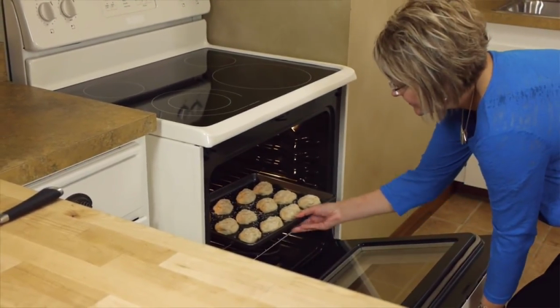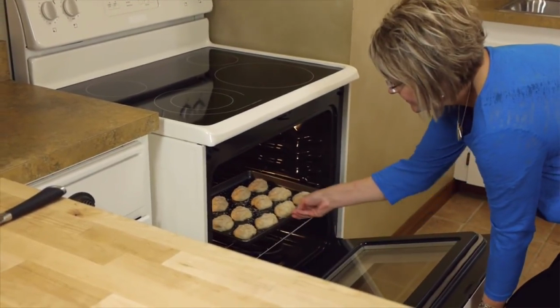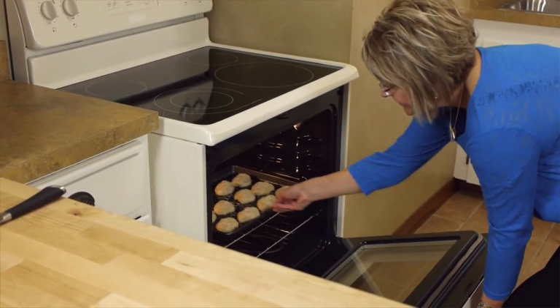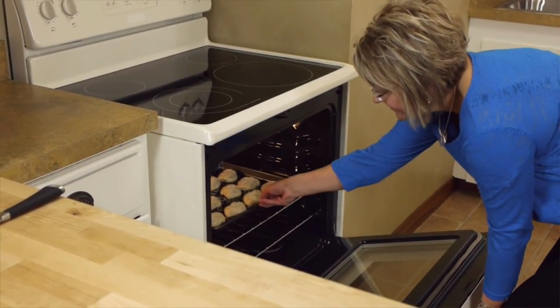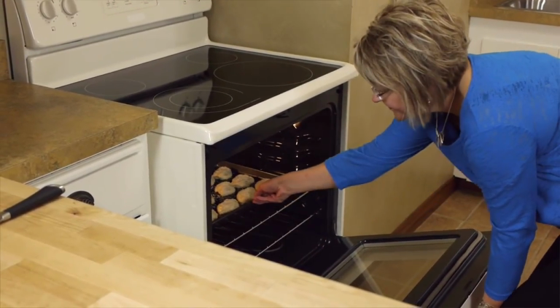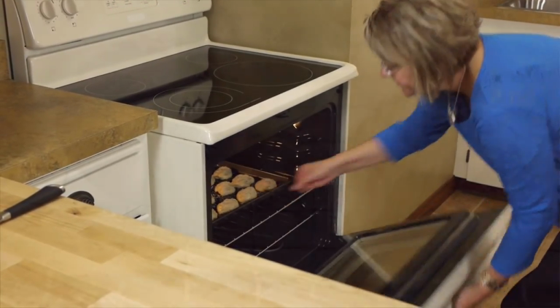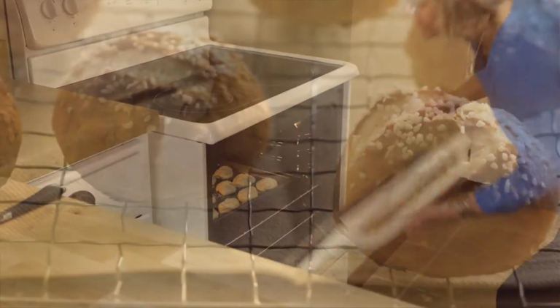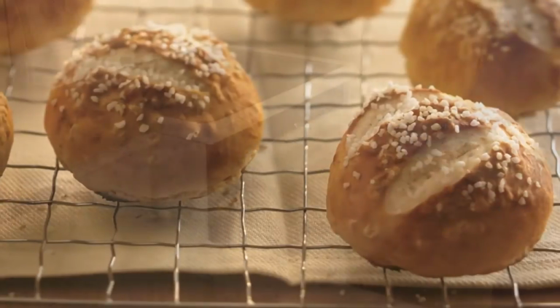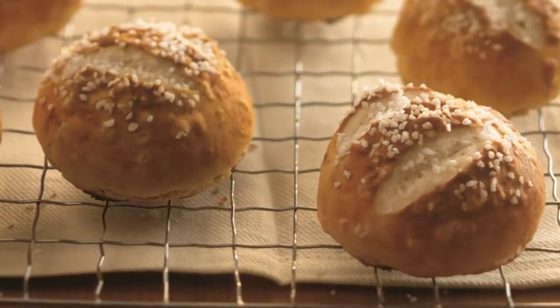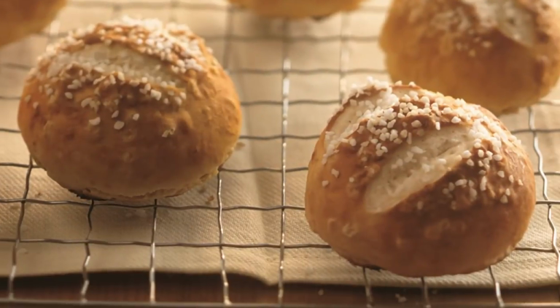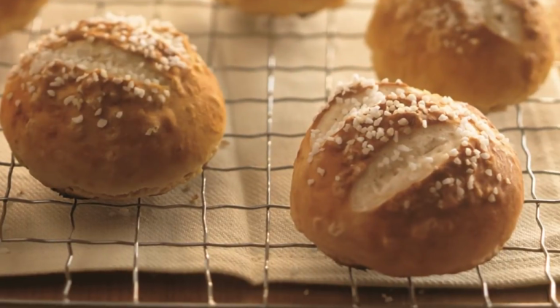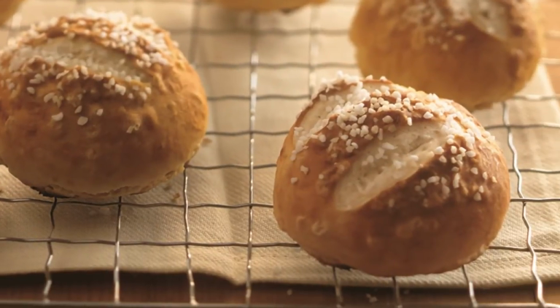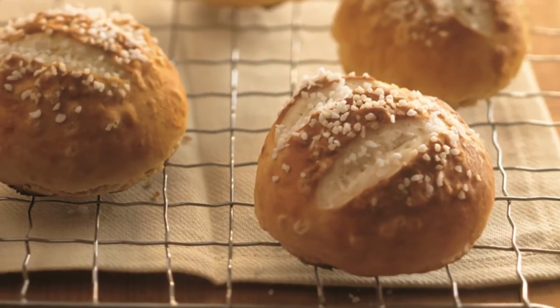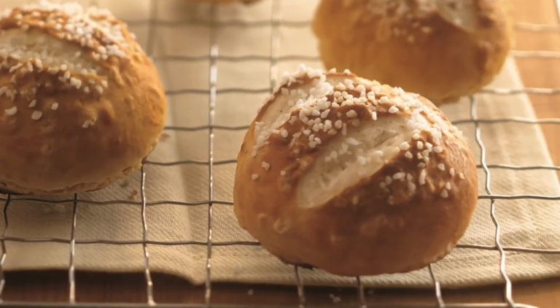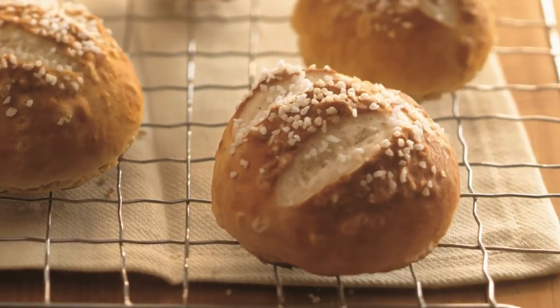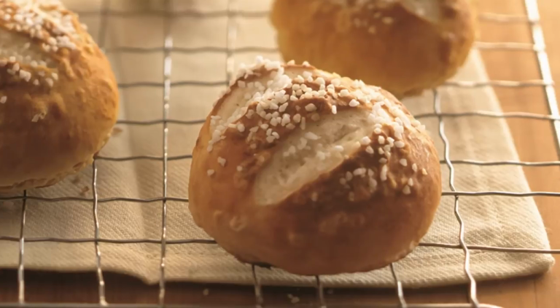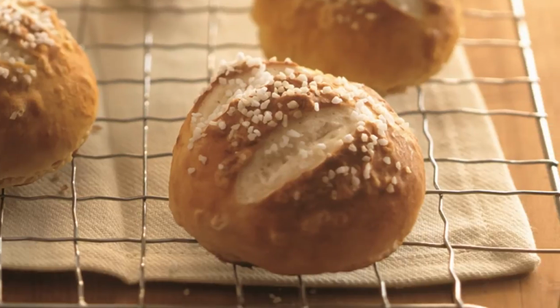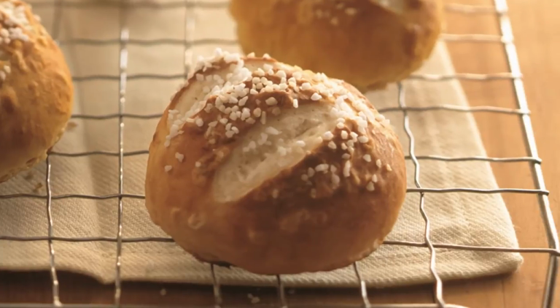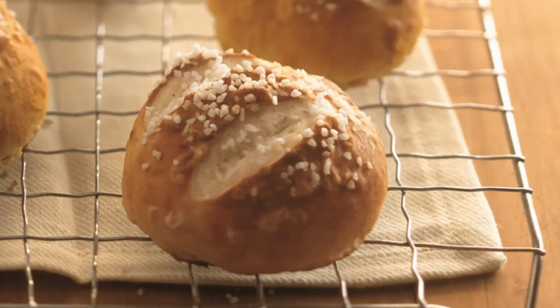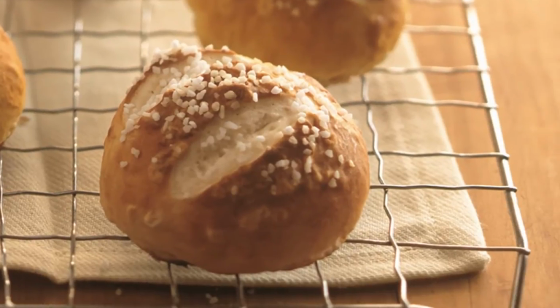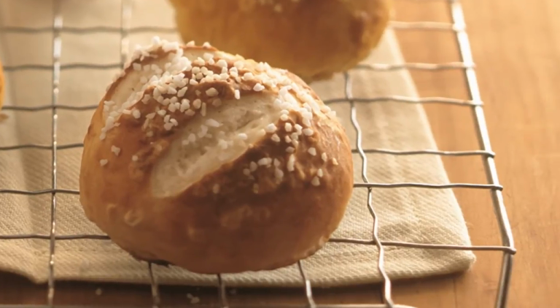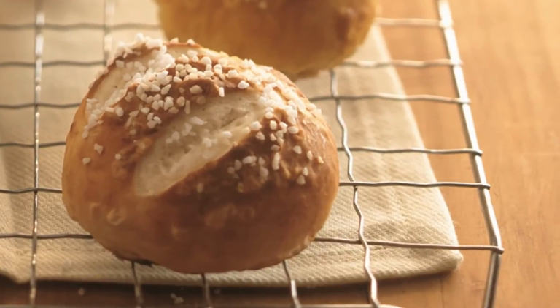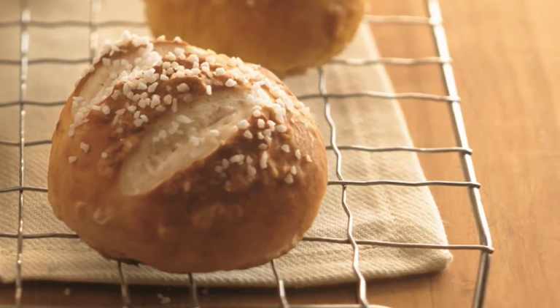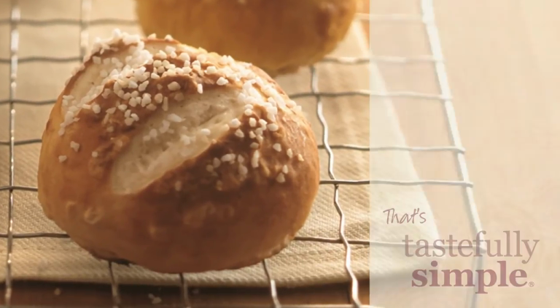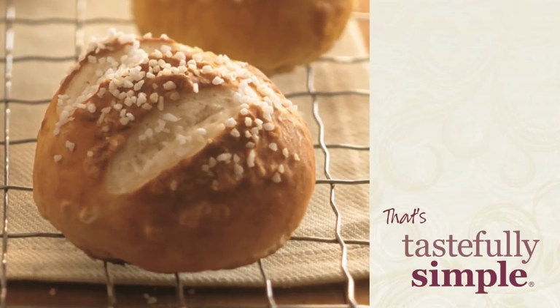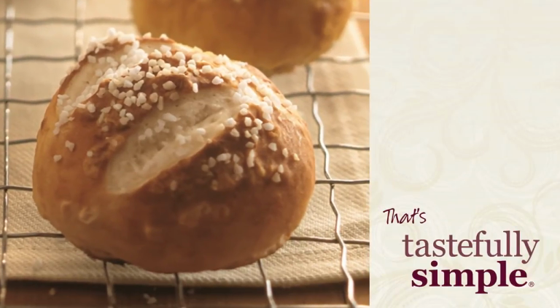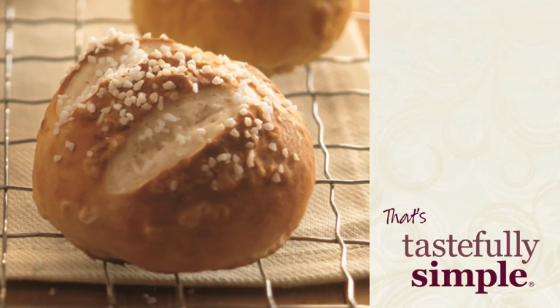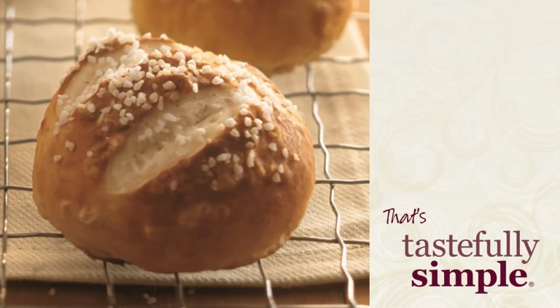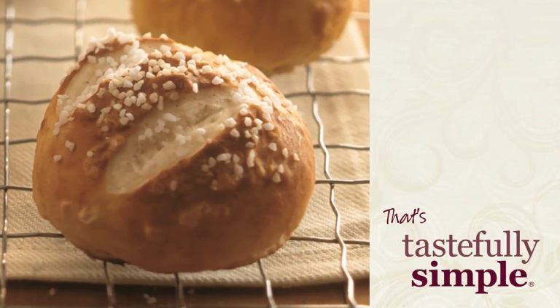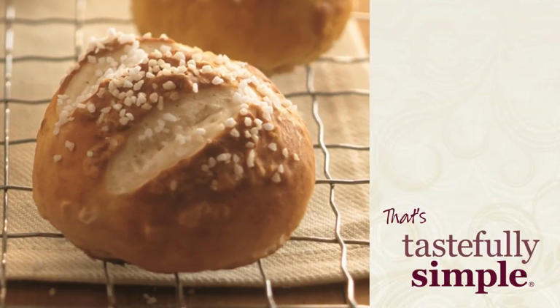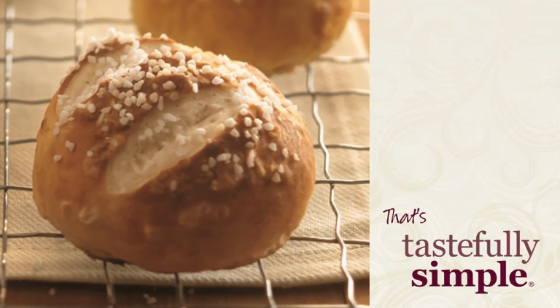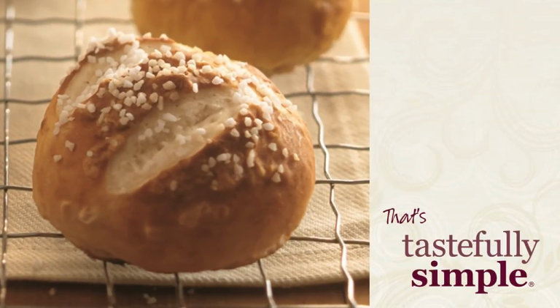Fresh bakery style pretzel rolls in just 30 minutes. Now that's tastefully simple.